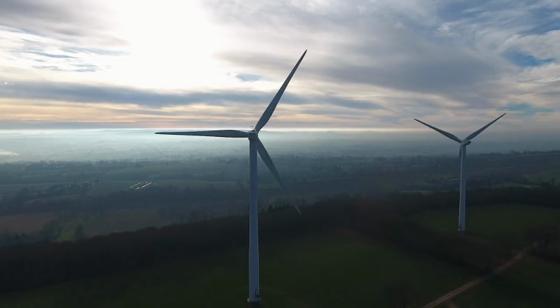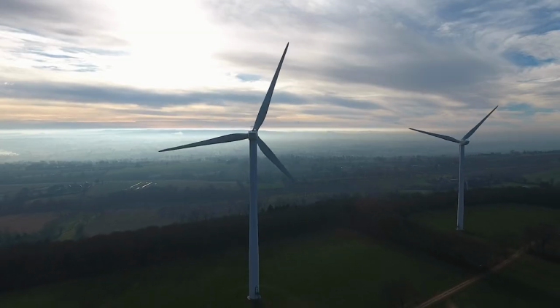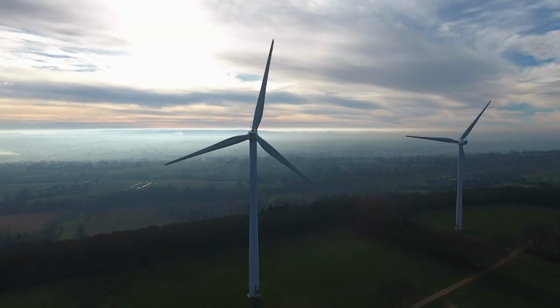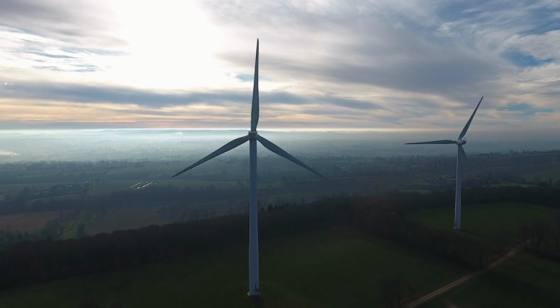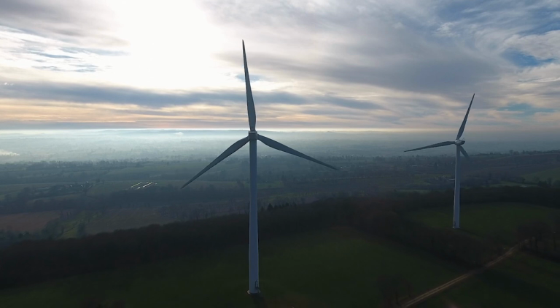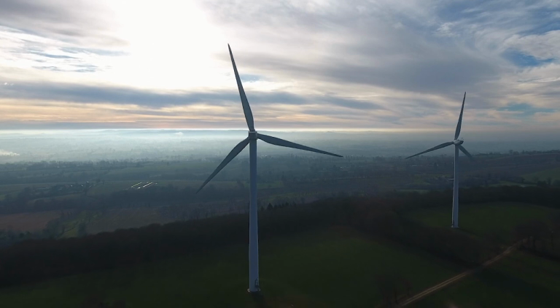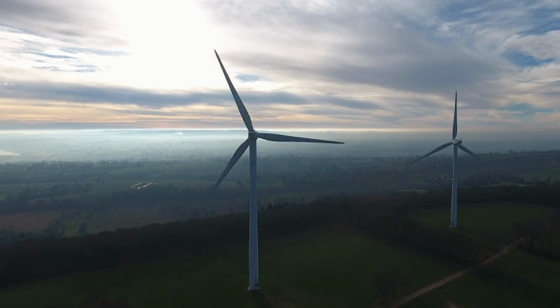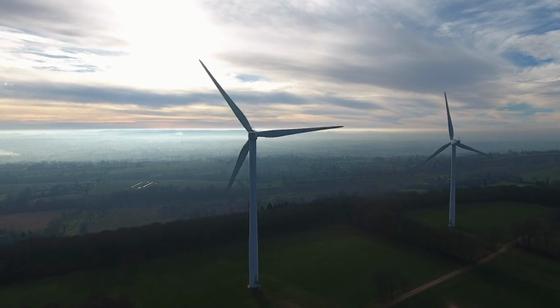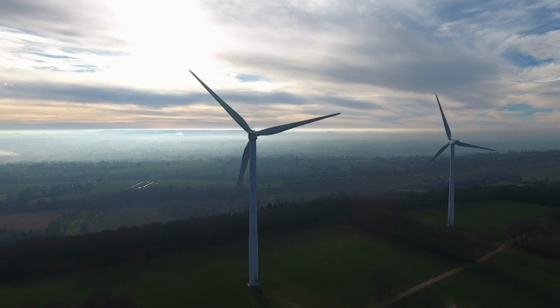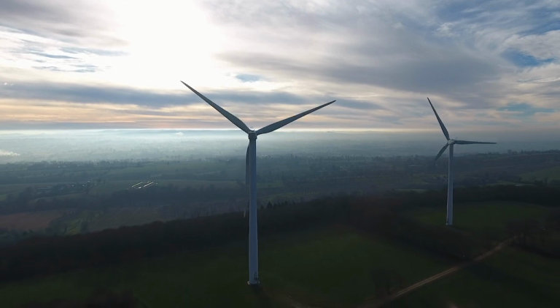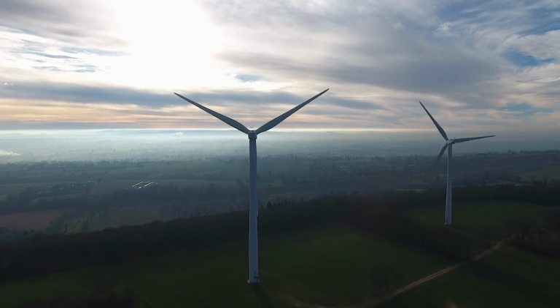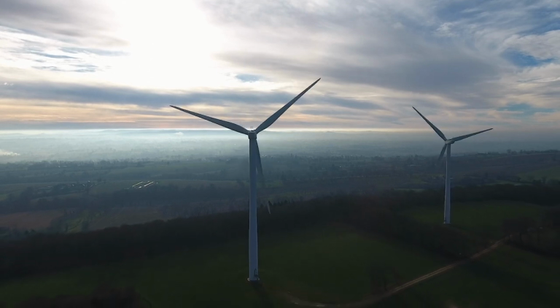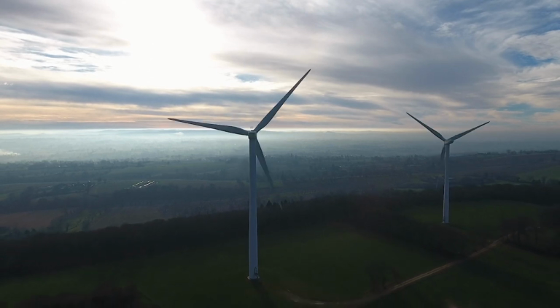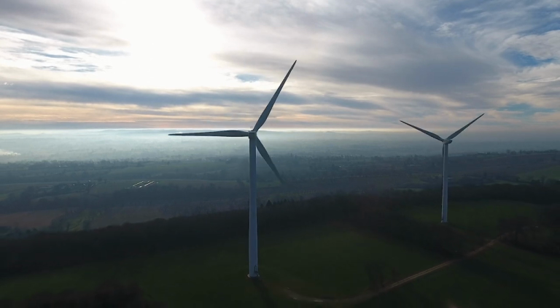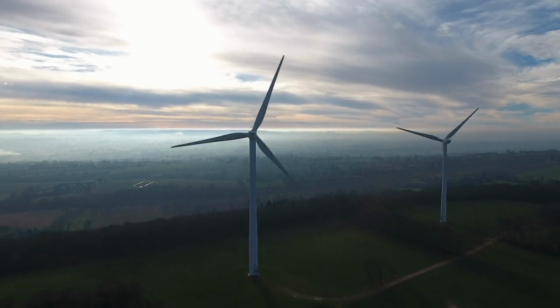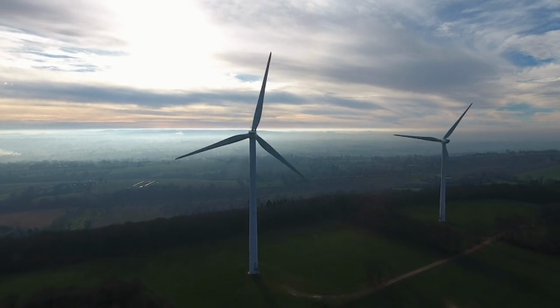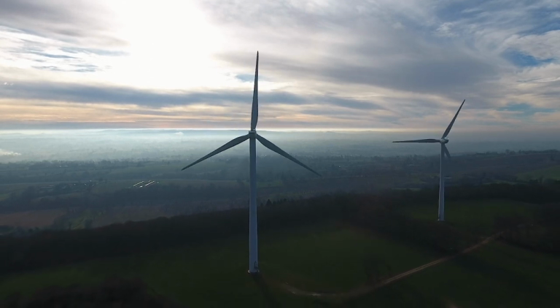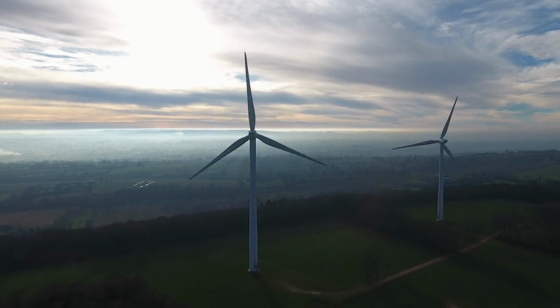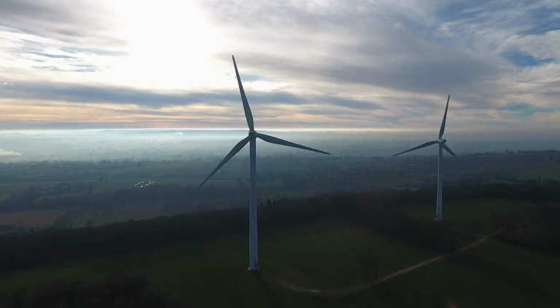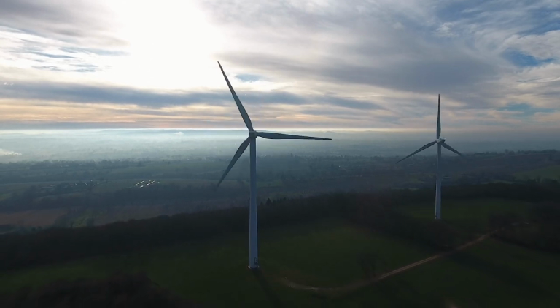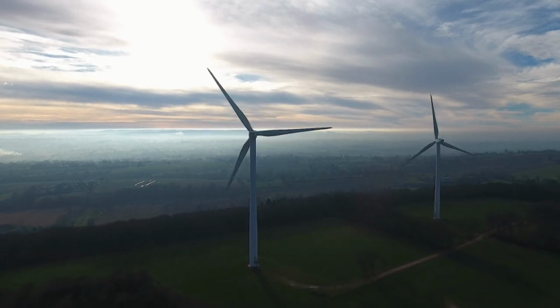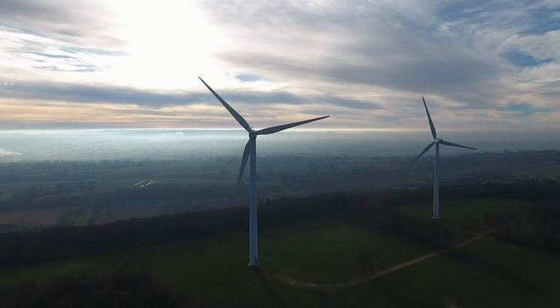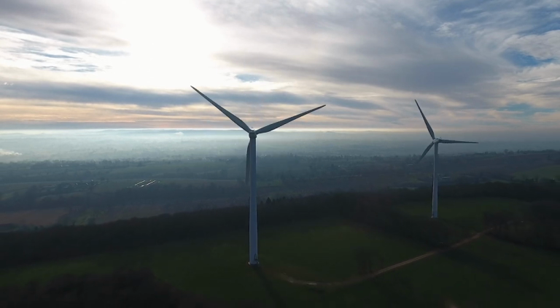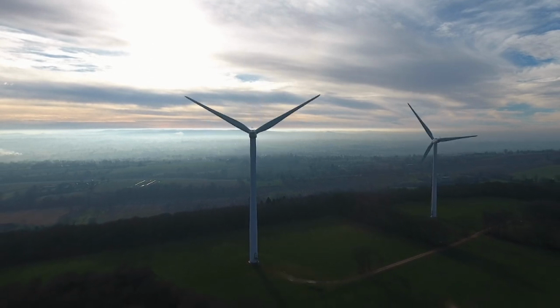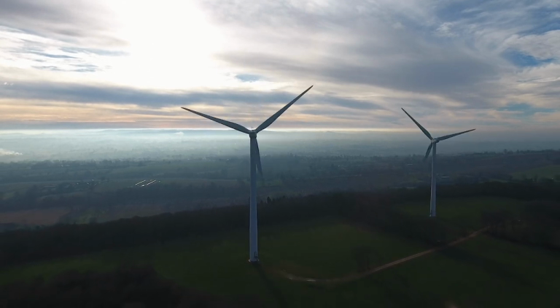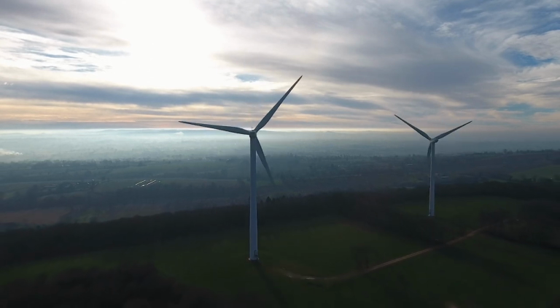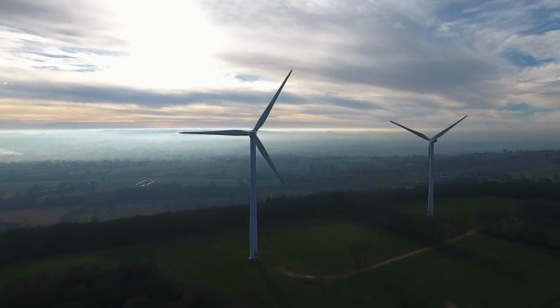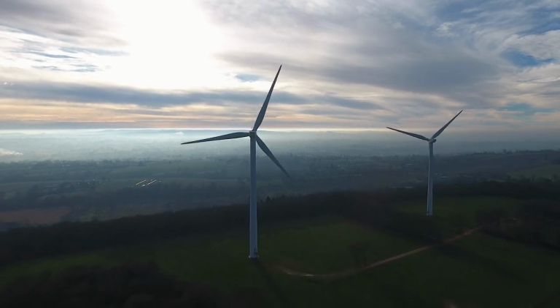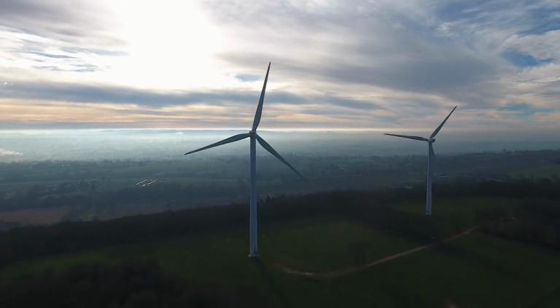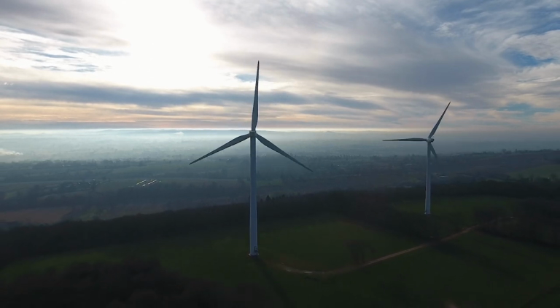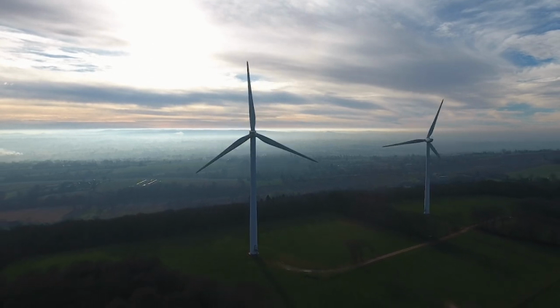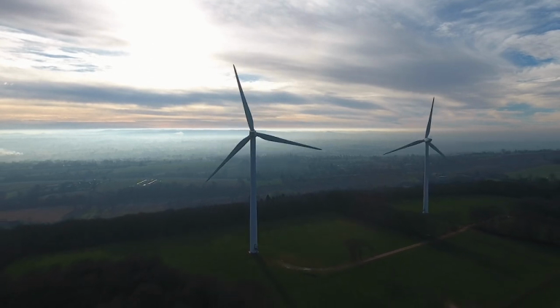The wind farm project will reduce our reliance on fossil fuels, but there will be some challenges.